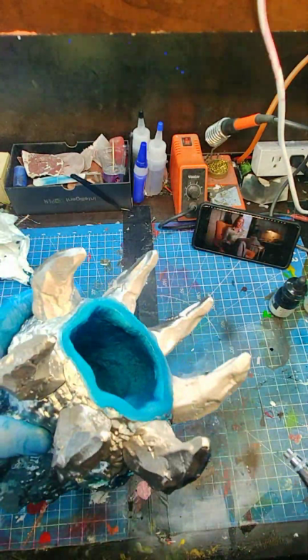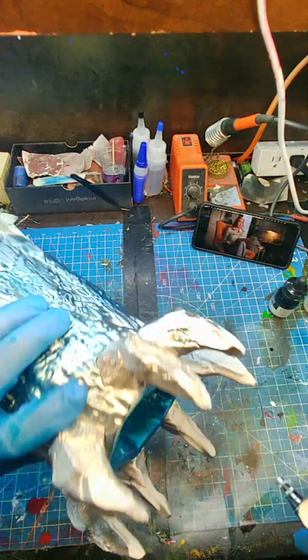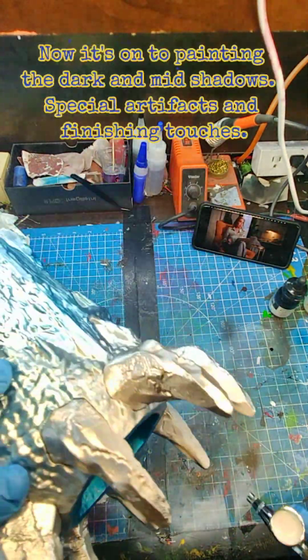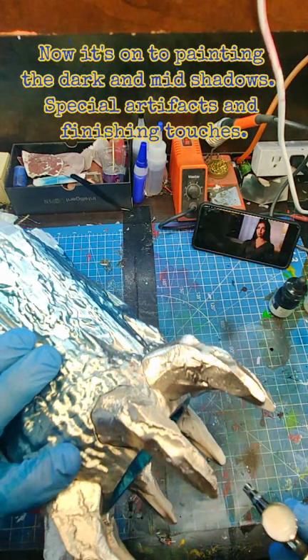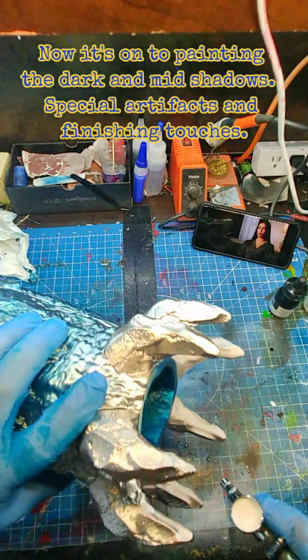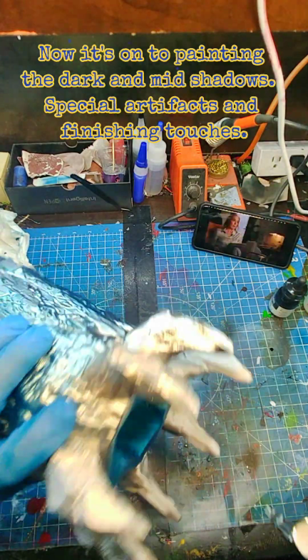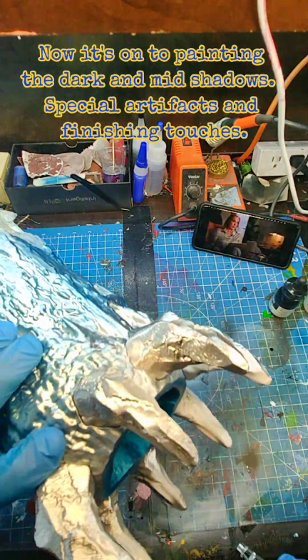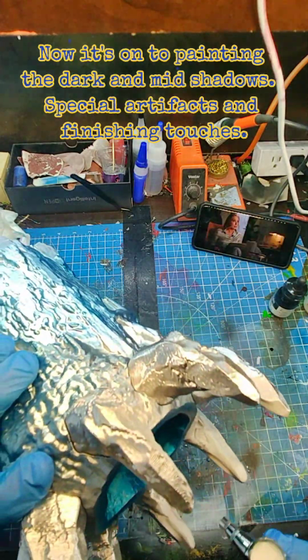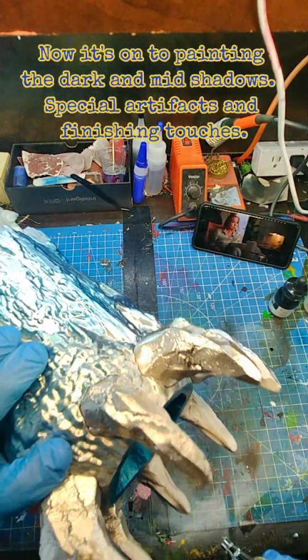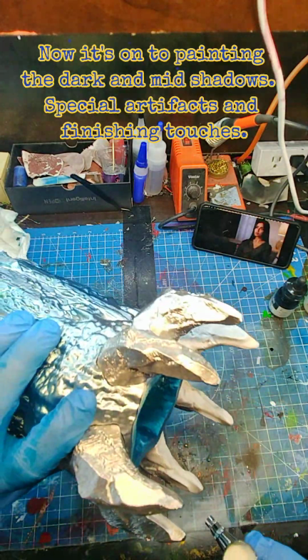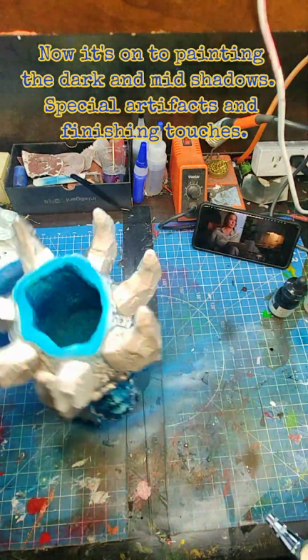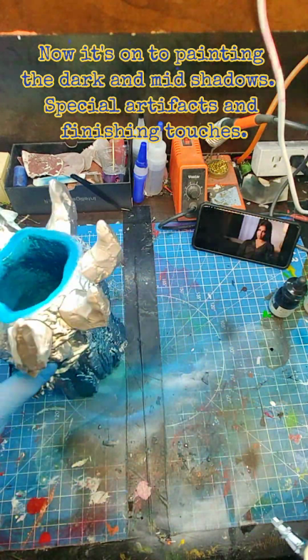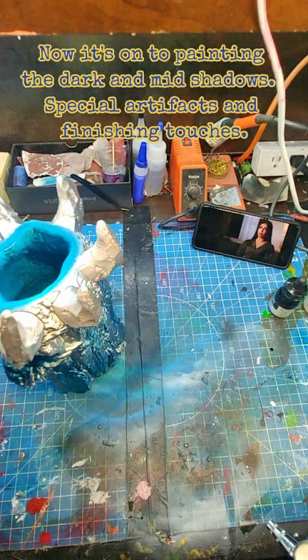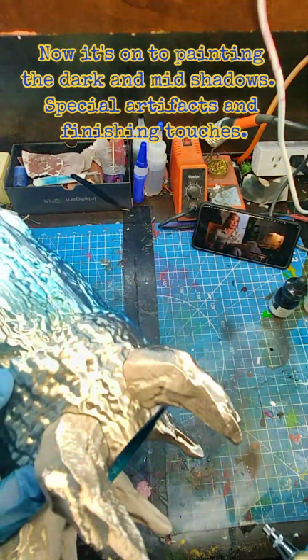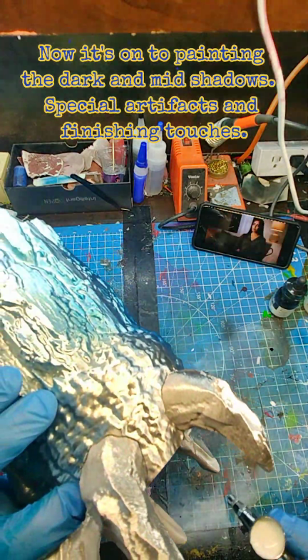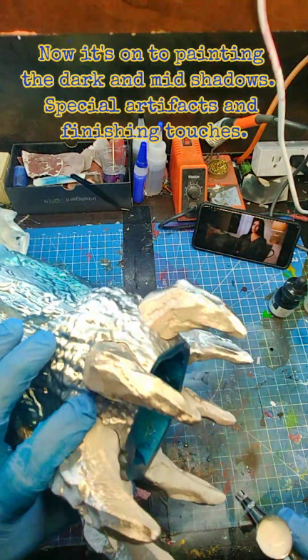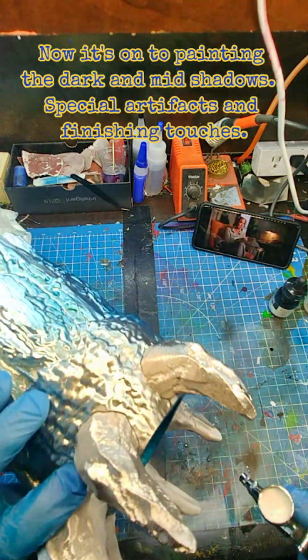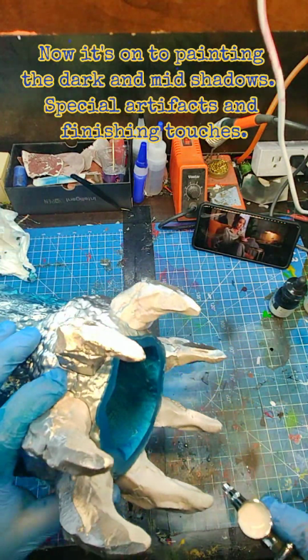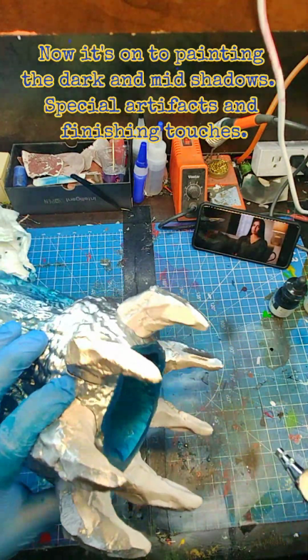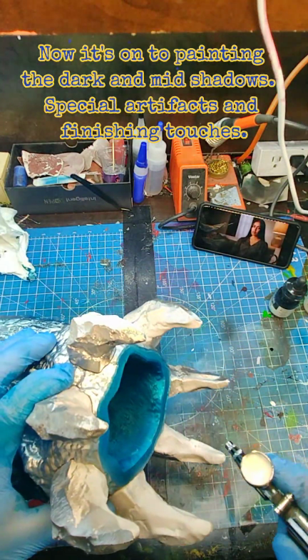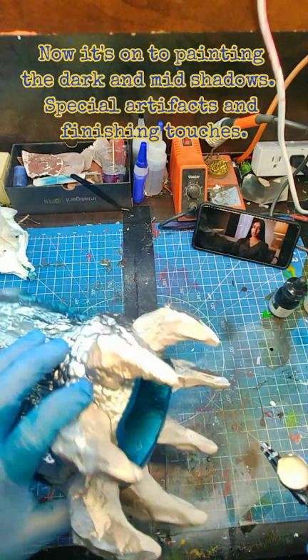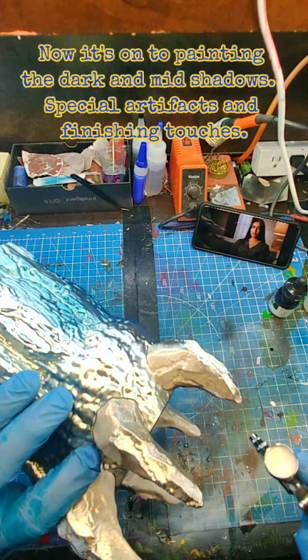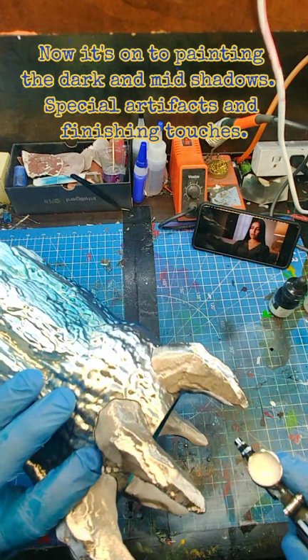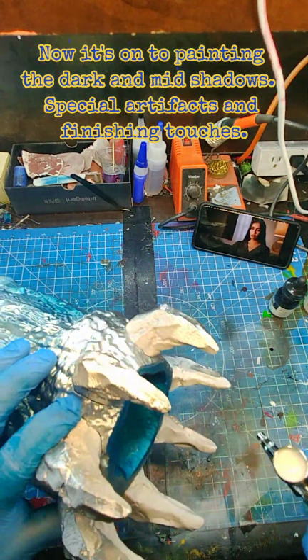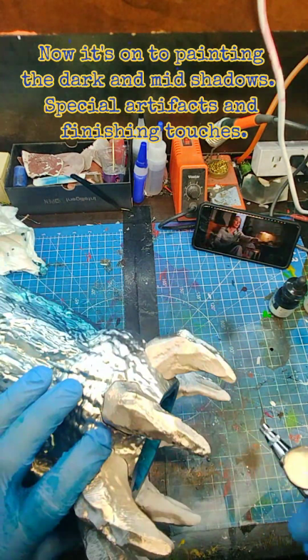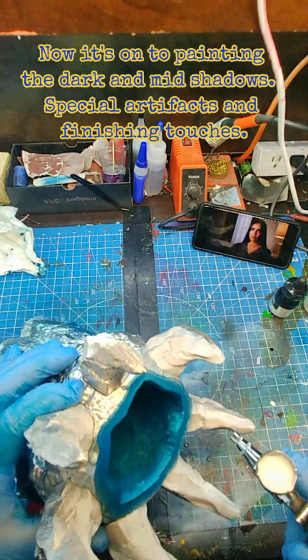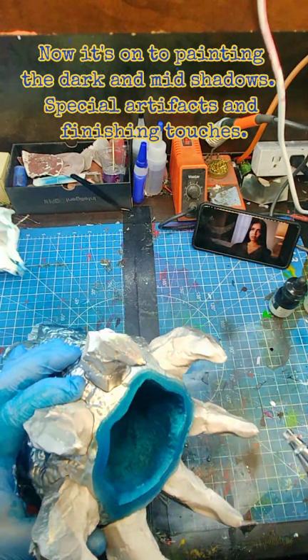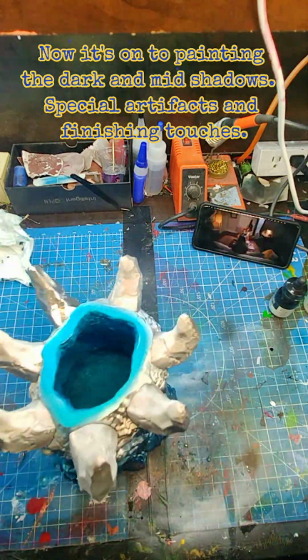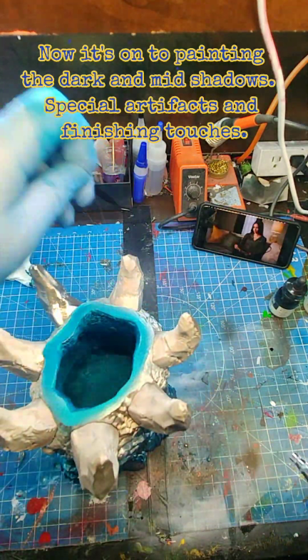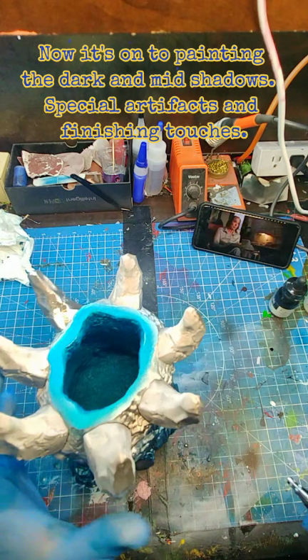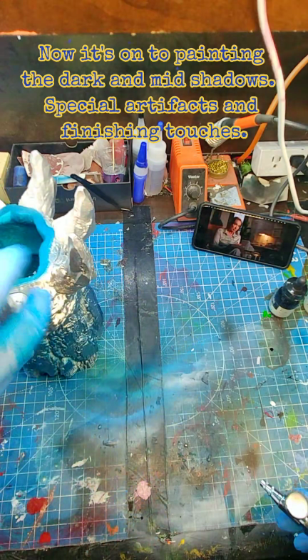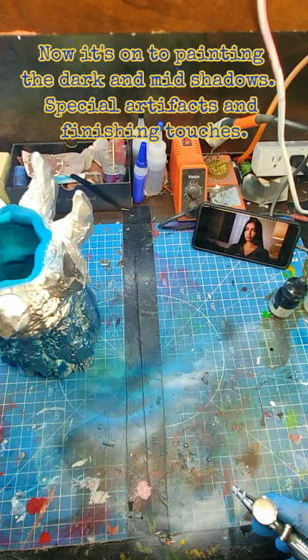Now it's on to painting the dark and mid-shadows, special artifacts, and finishing touches.